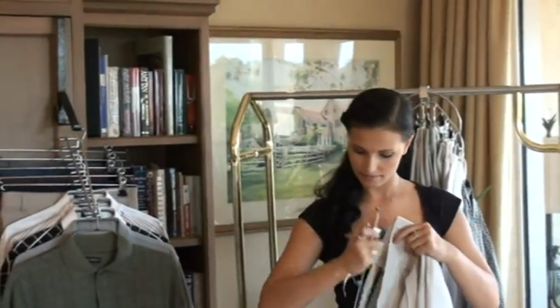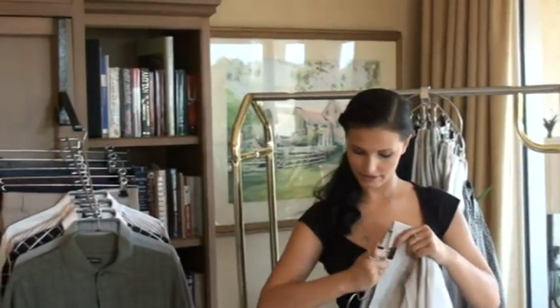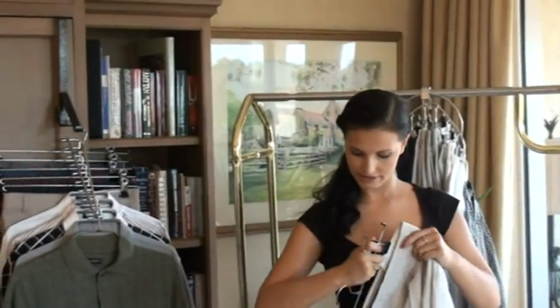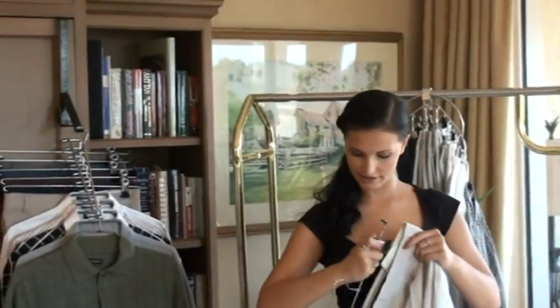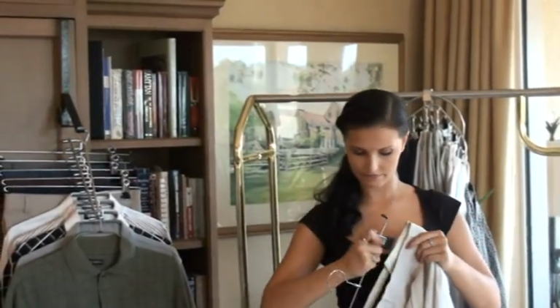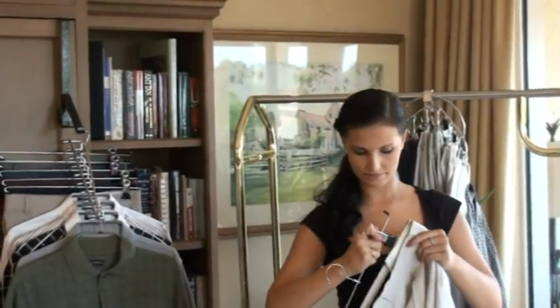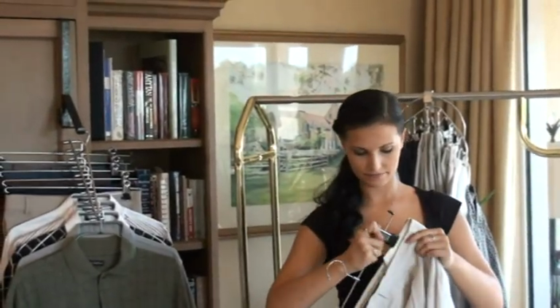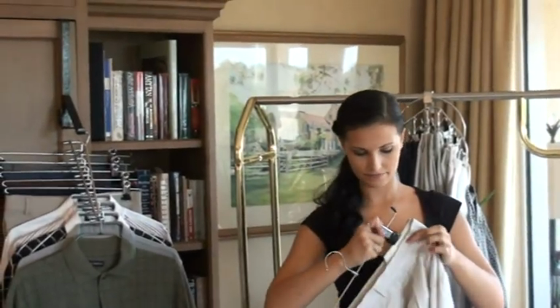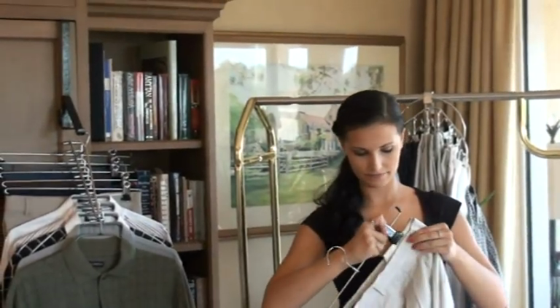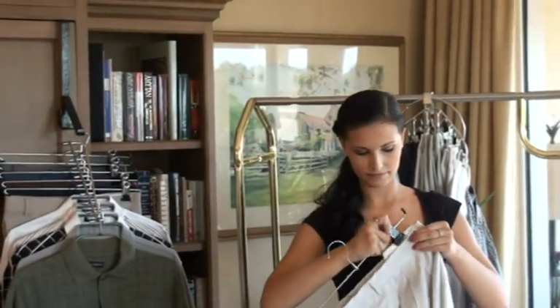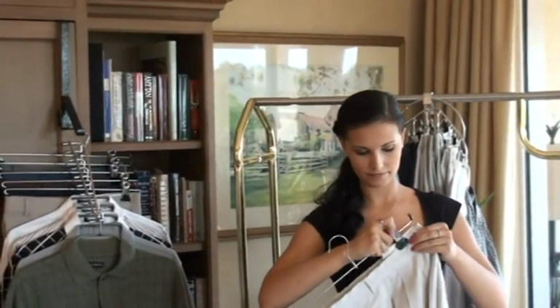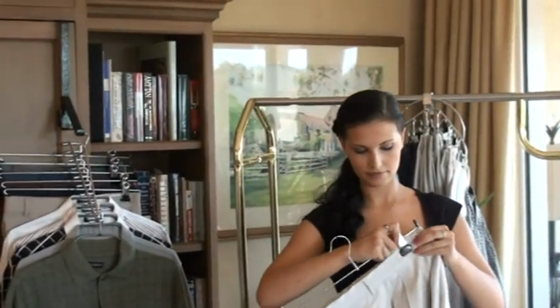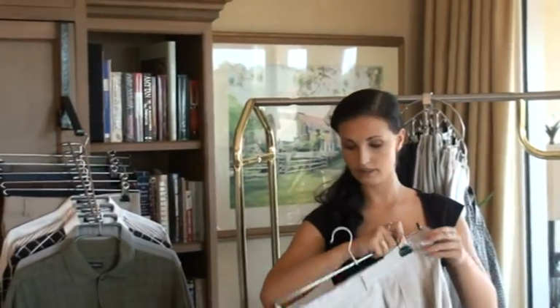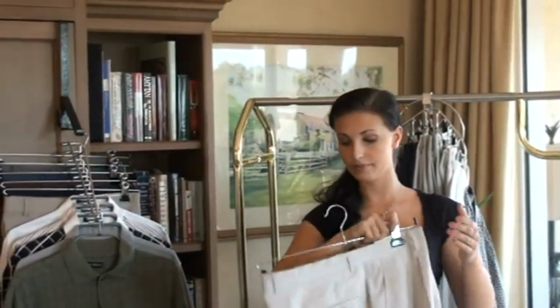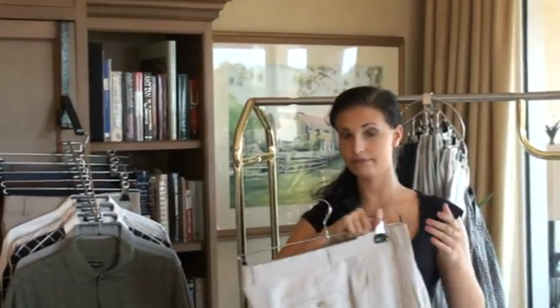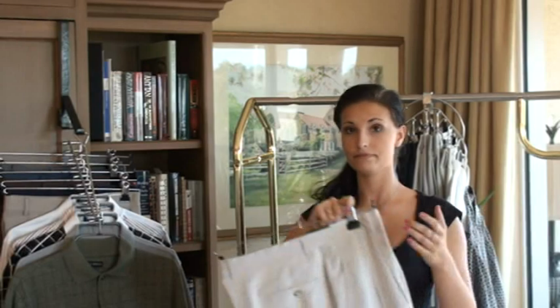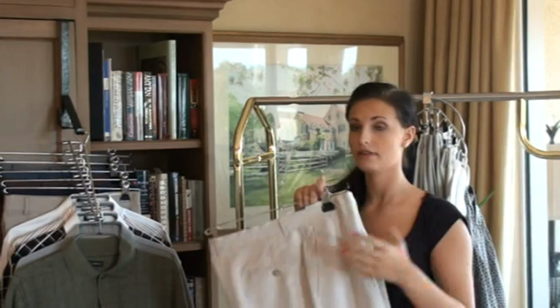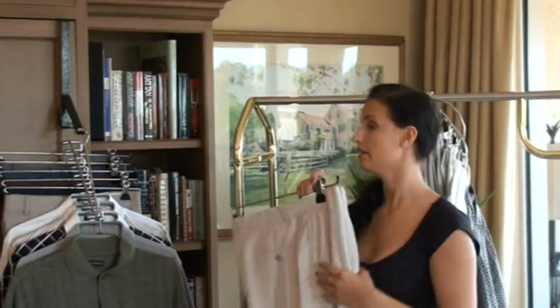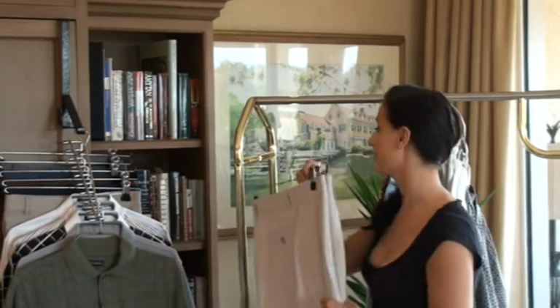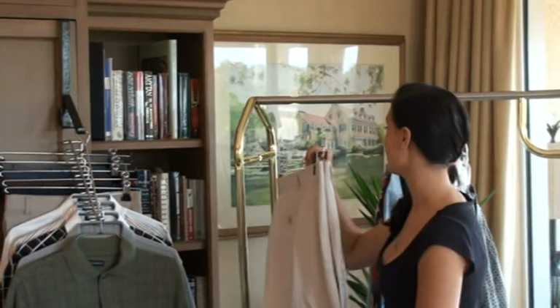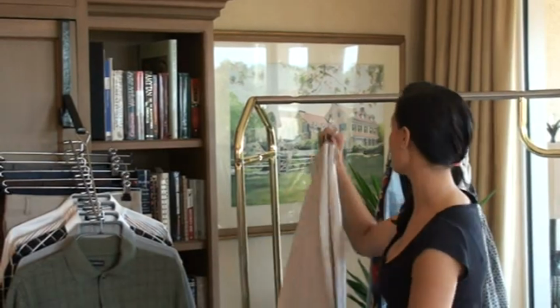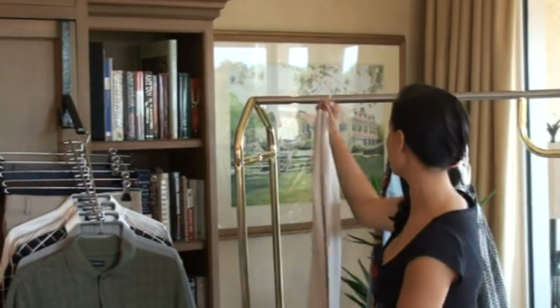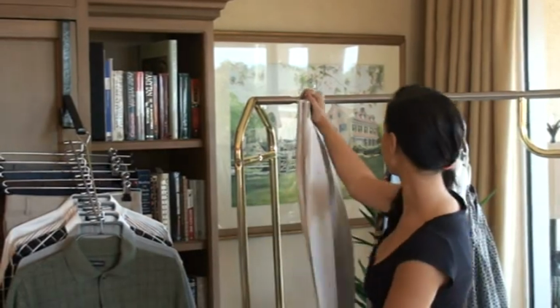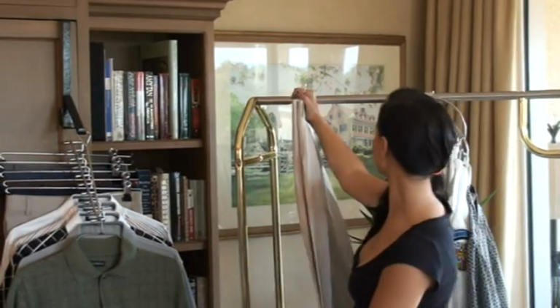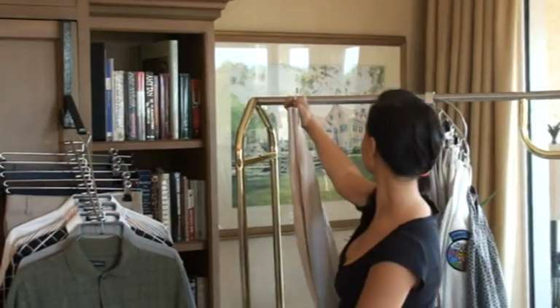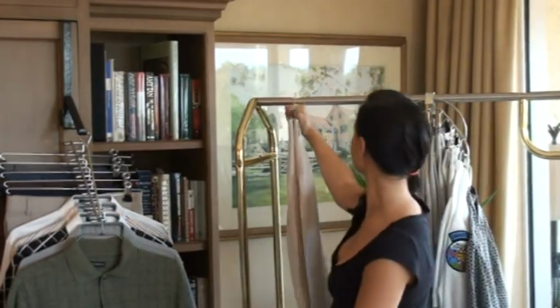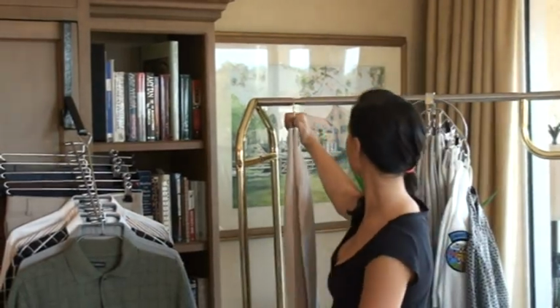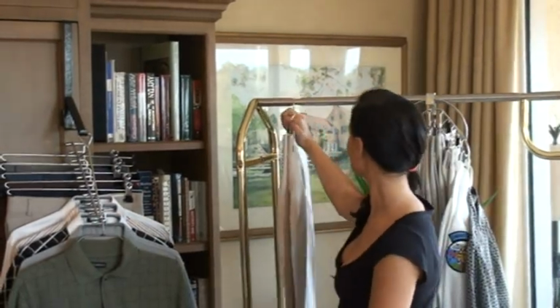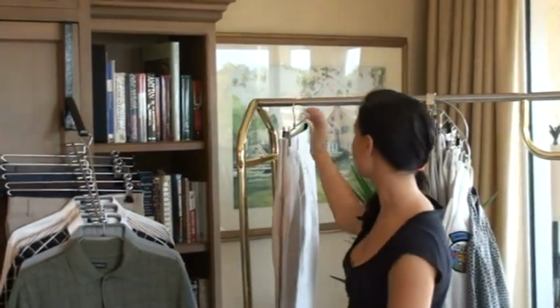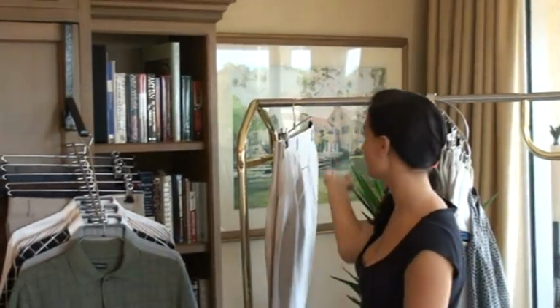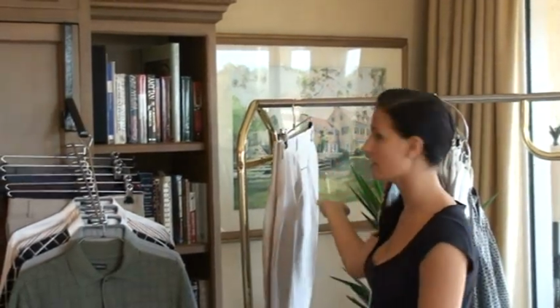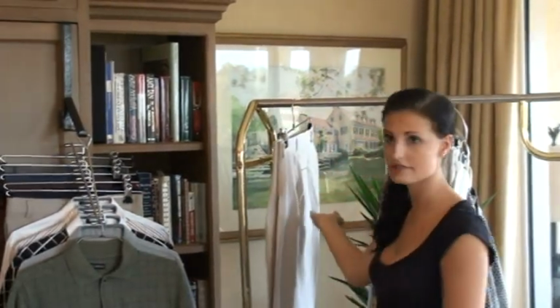Place it, clip it, and I'm going to hang it right in the closet.